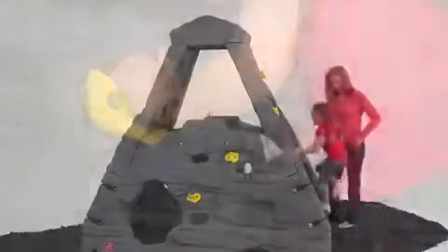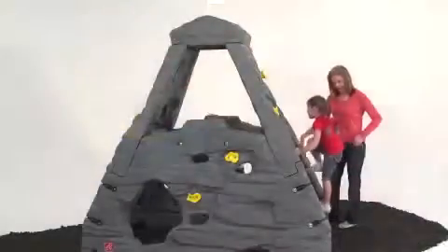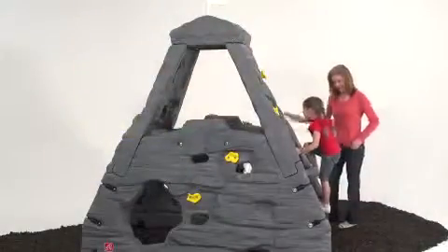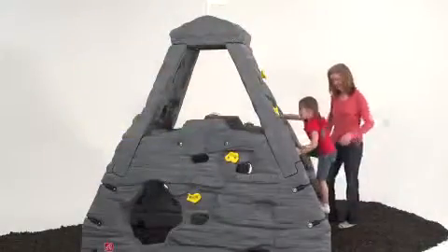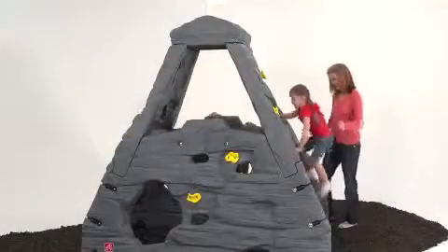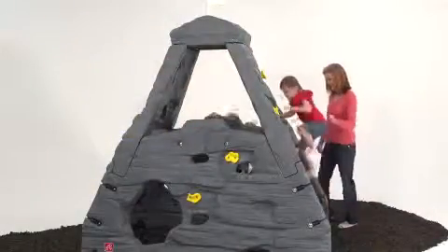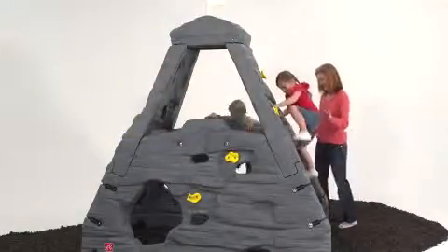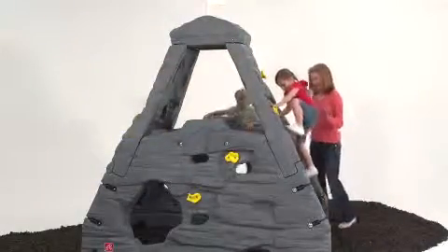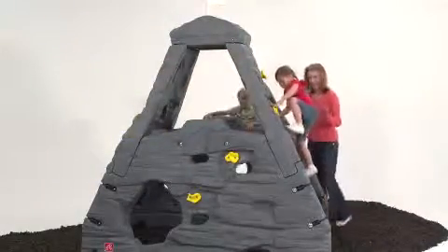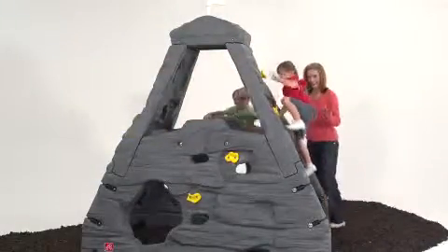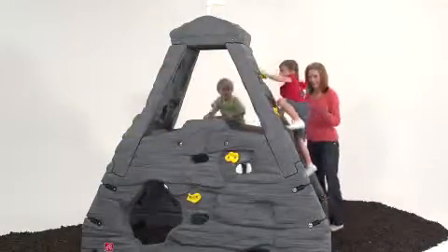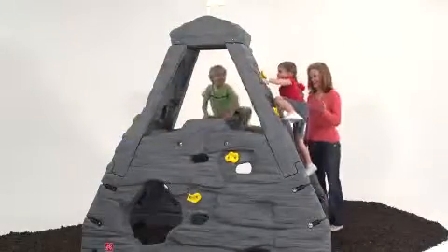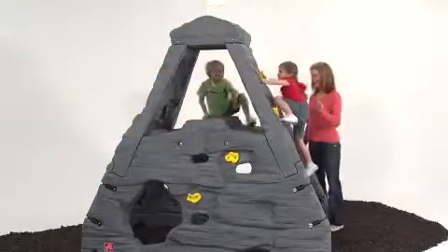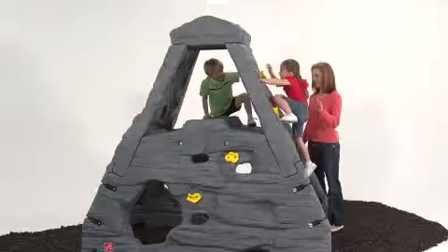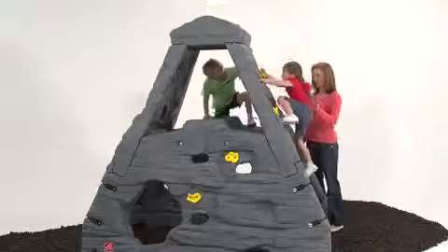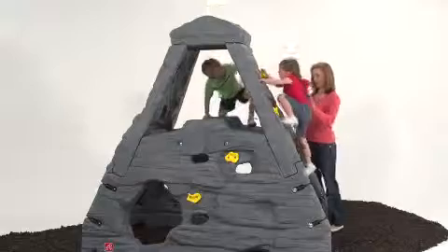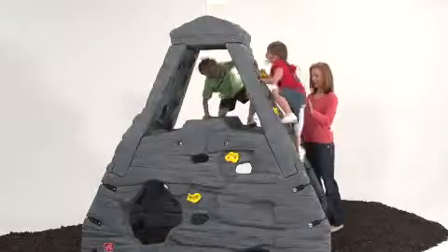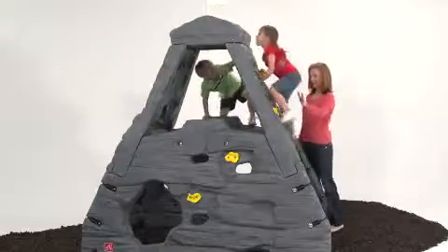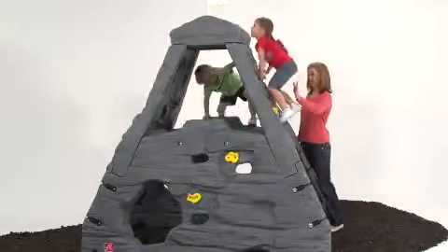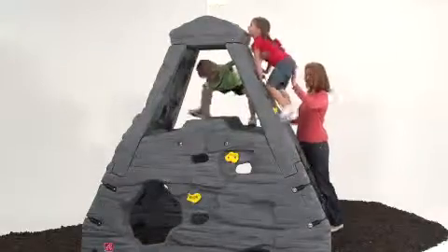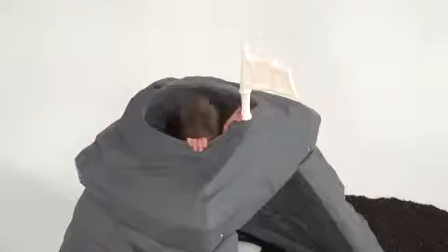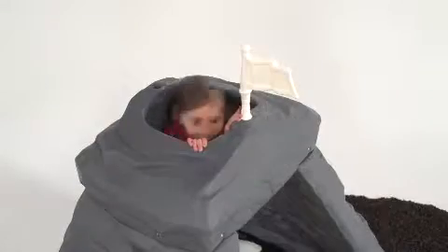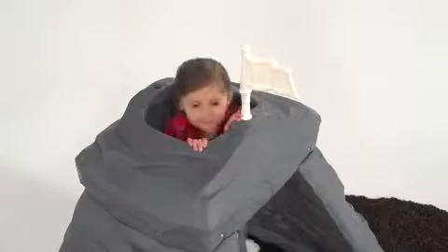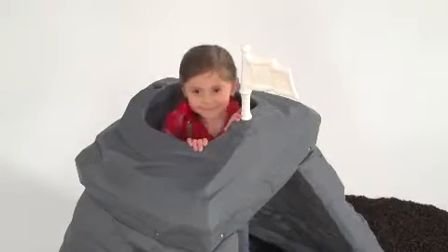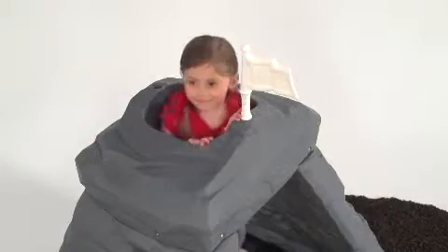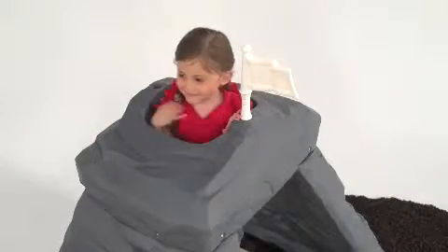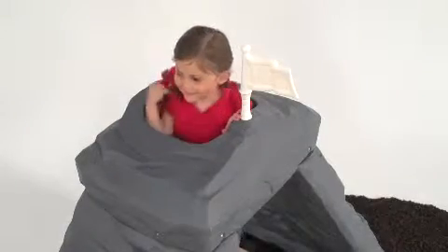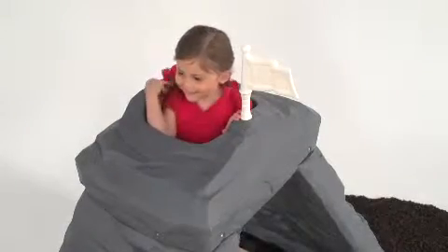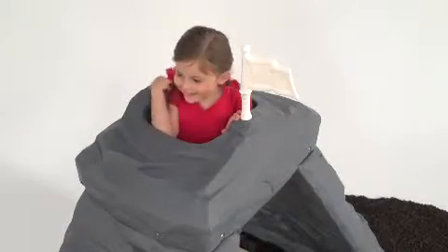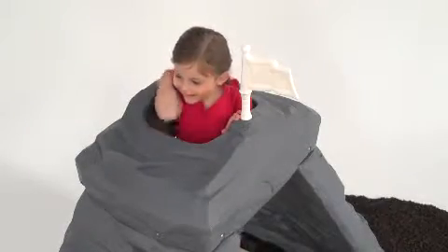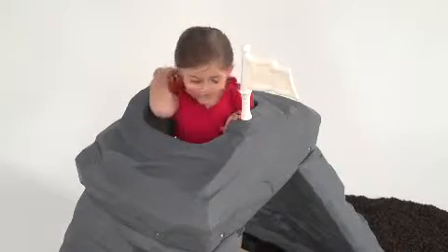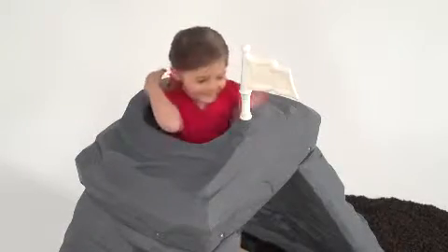Kids can start out playing at the base of the mountain and then gradually go higher until they reach the 80-inch summit, where they can peek out through the top.